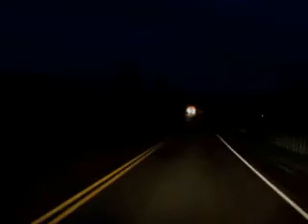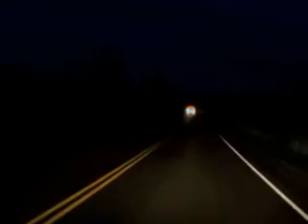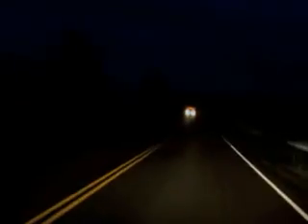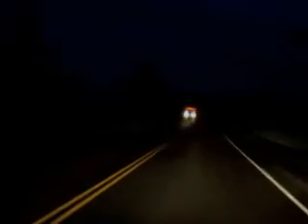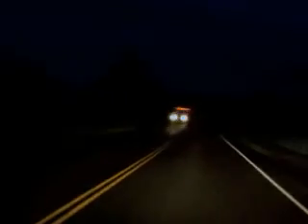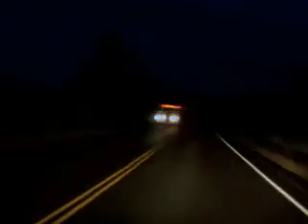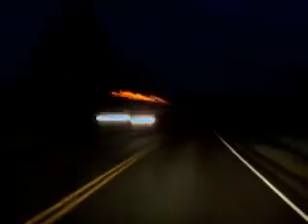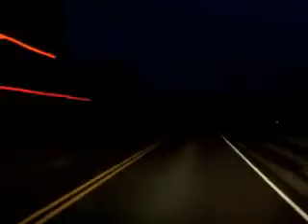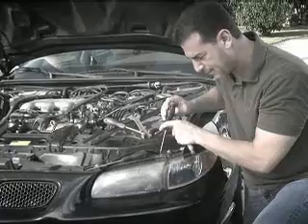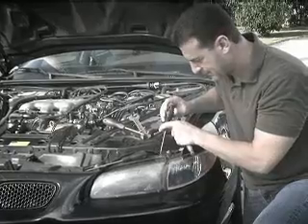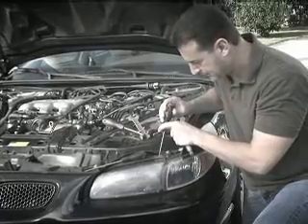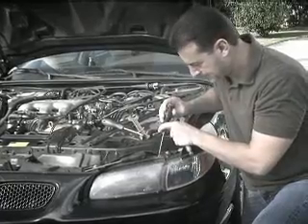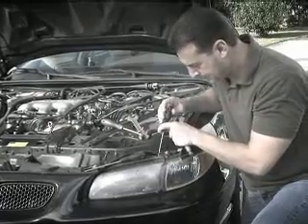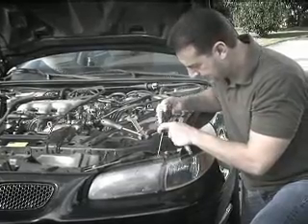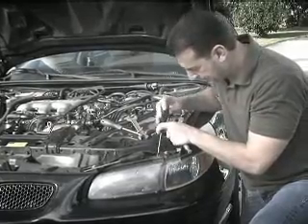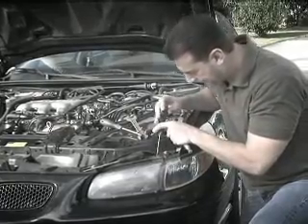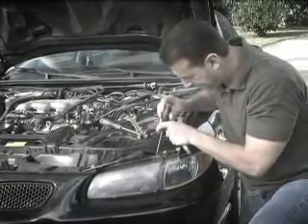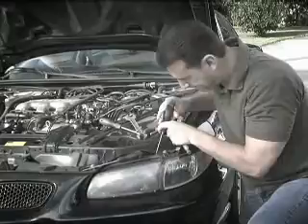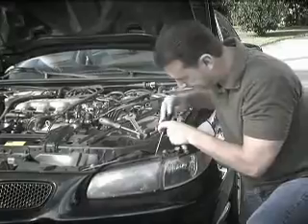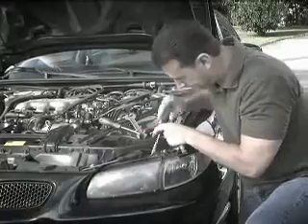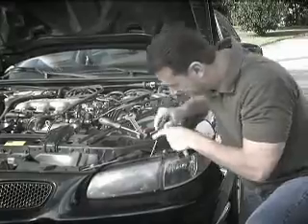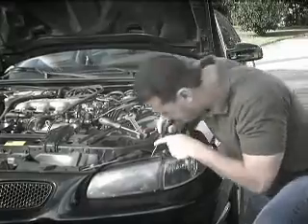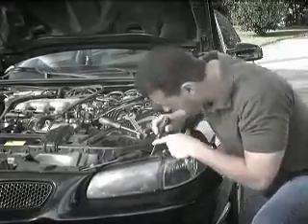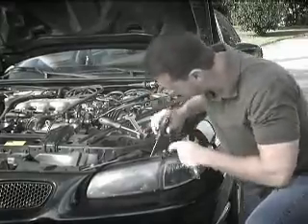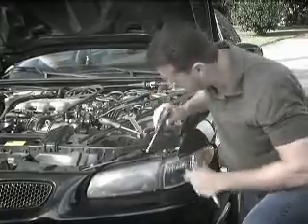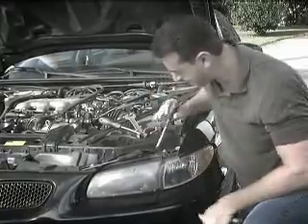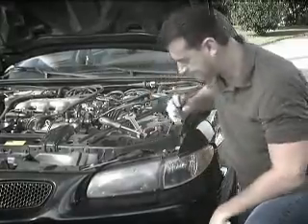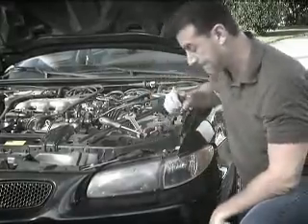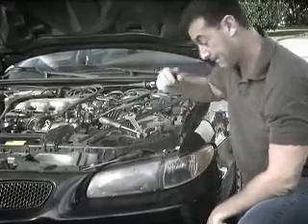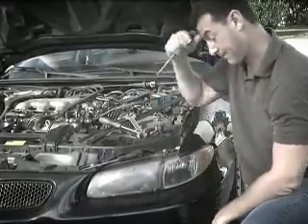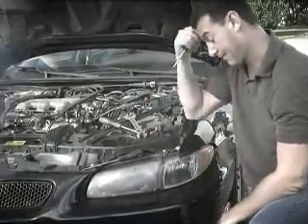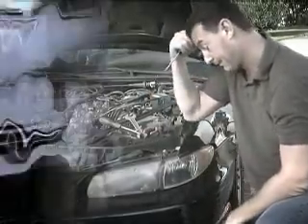Now you can't see at night. Replacing them can take hours and cost hundreds of dollars. Don't do it.